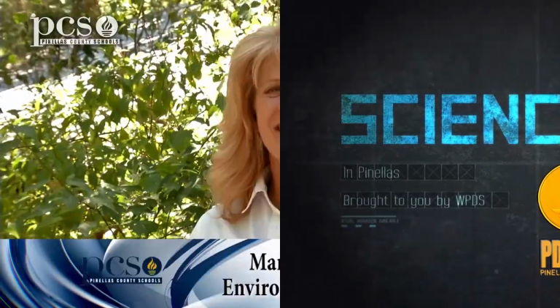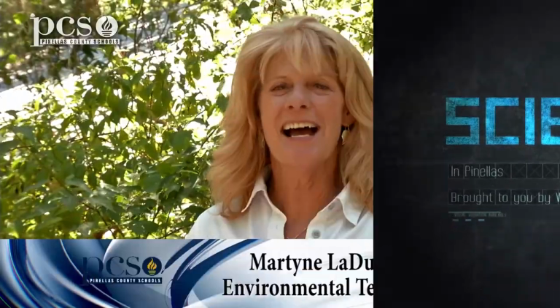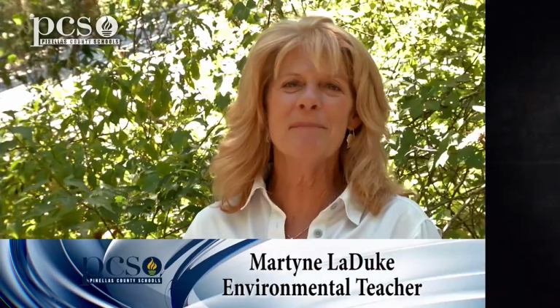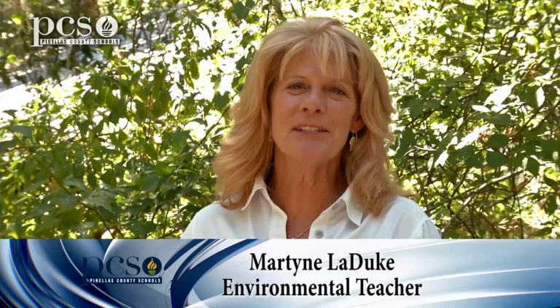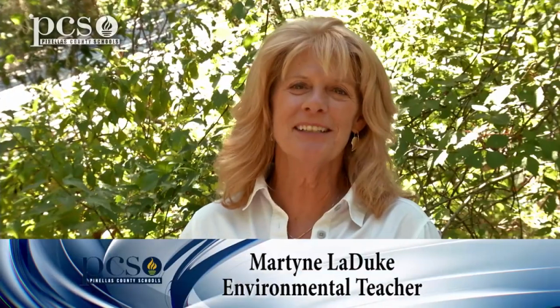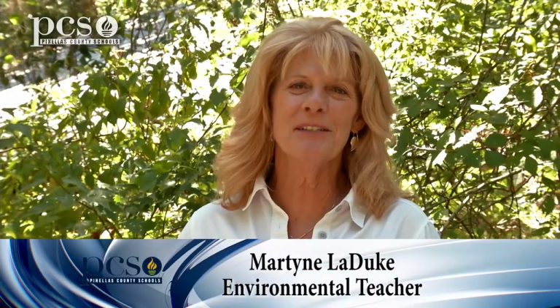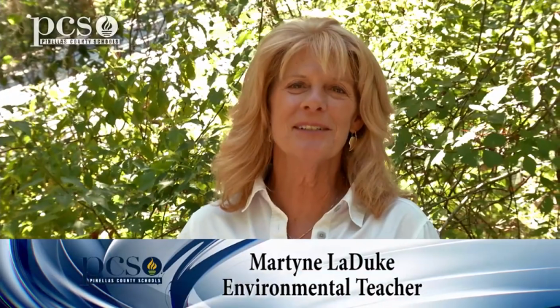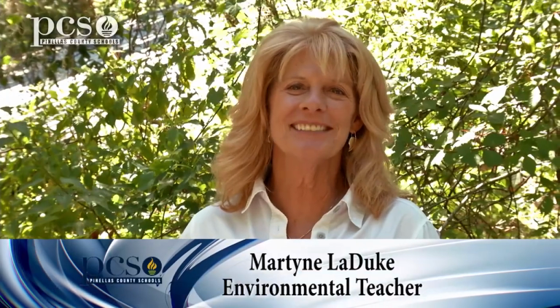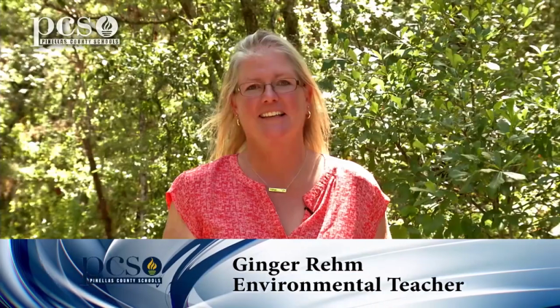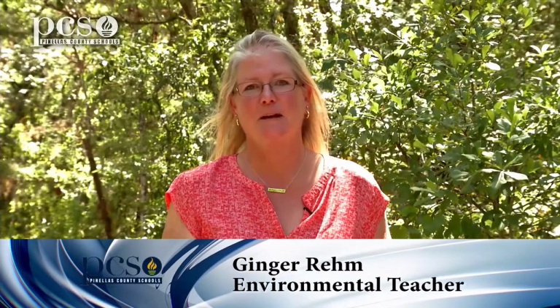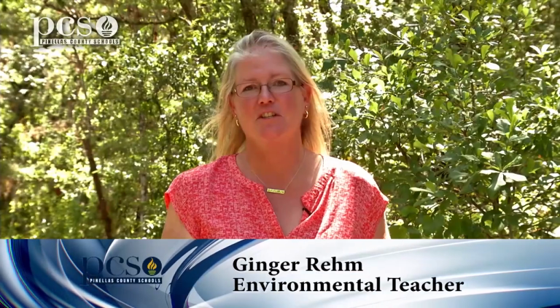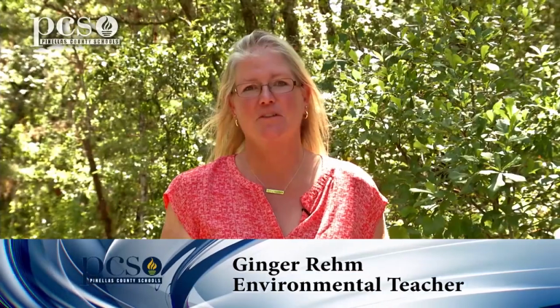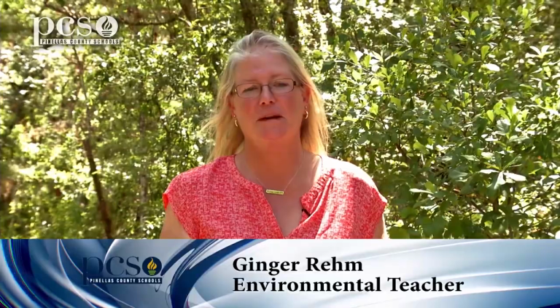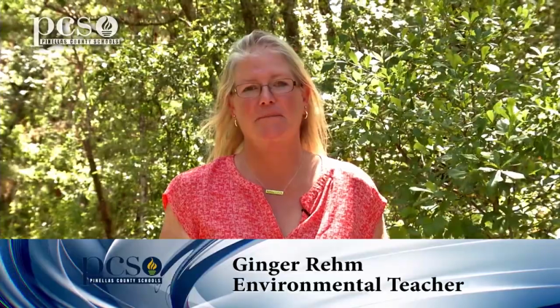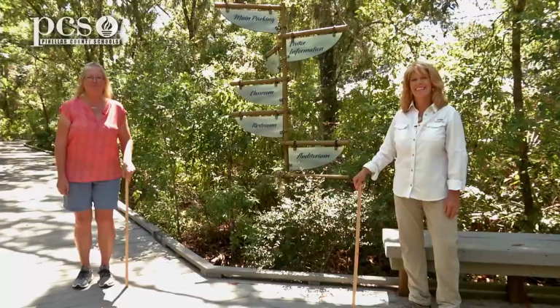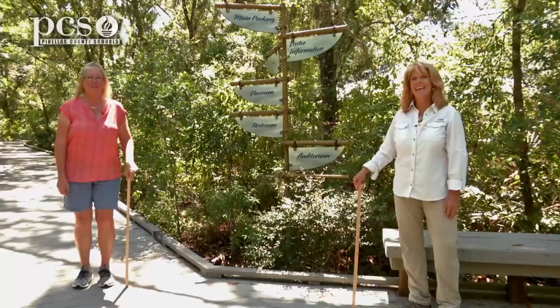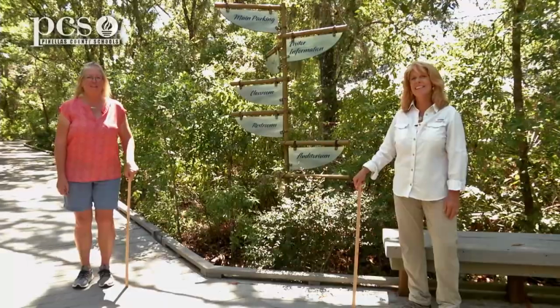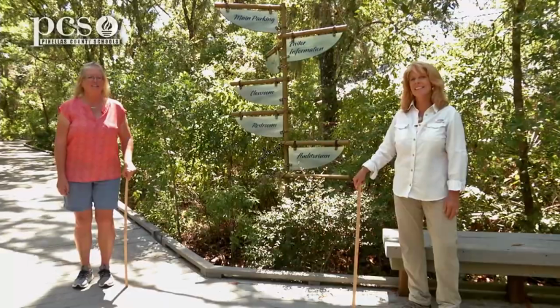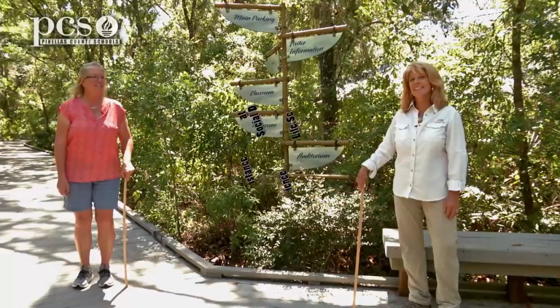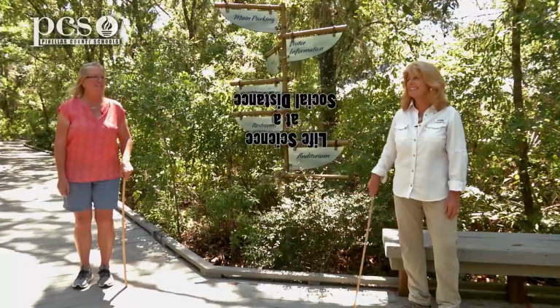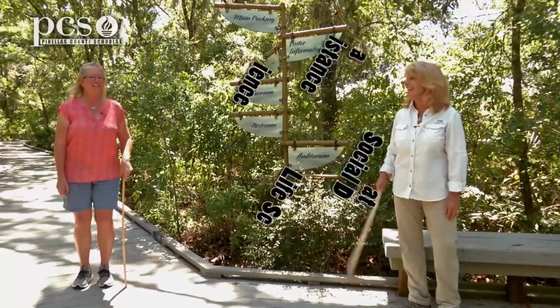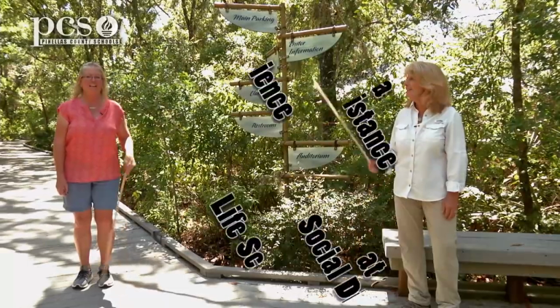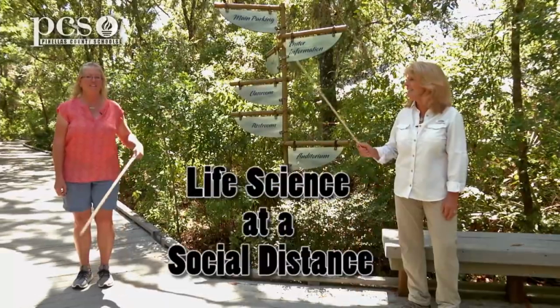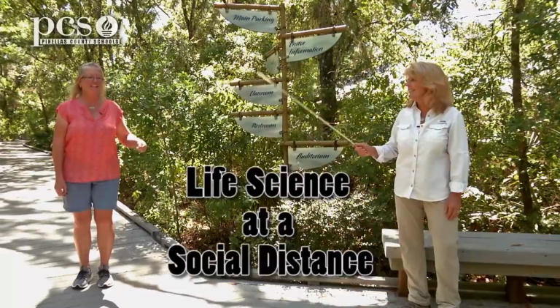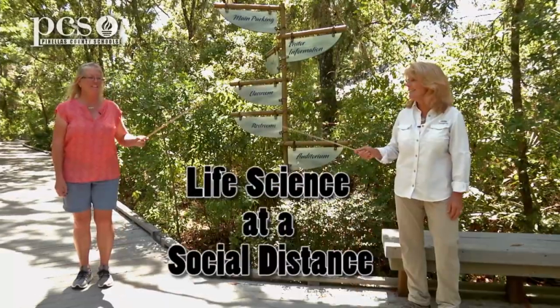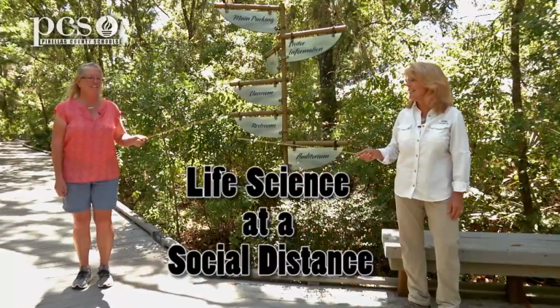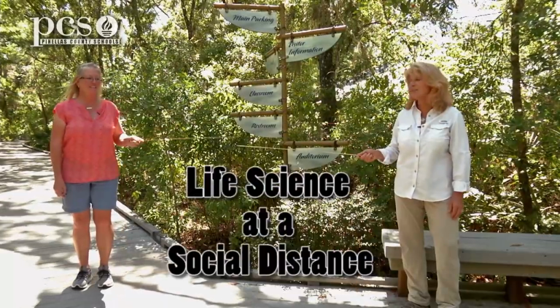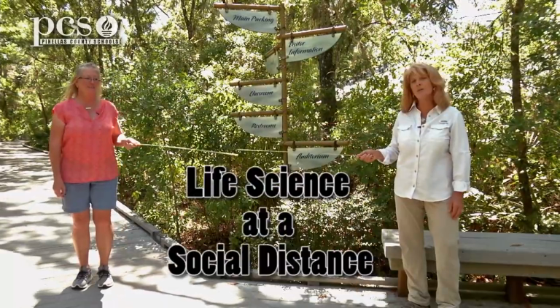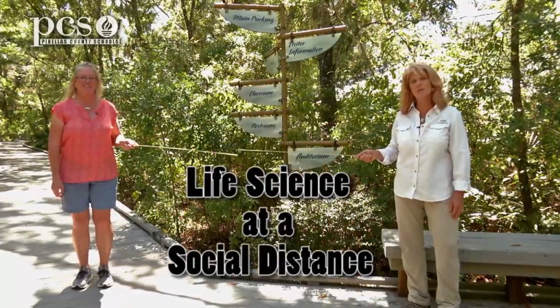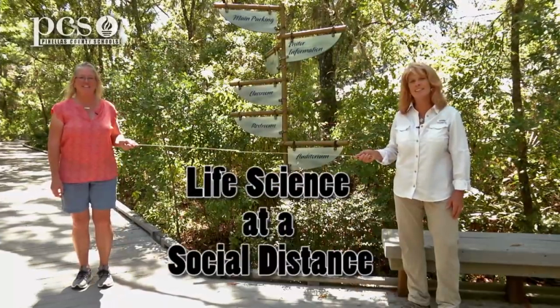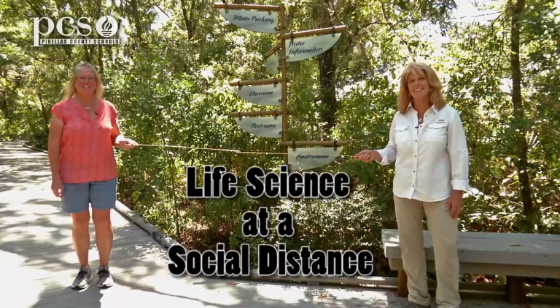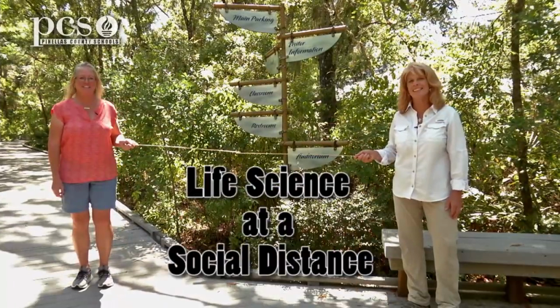I'm Martine LaDuke. I'm Ginger Rem. And this is Life Science at a Social Distance.